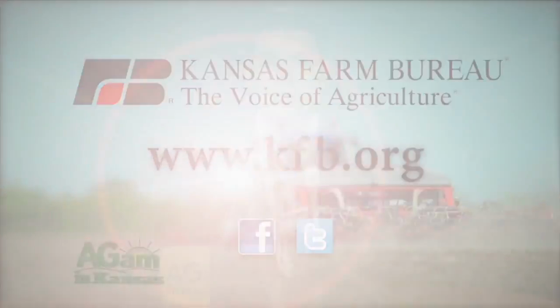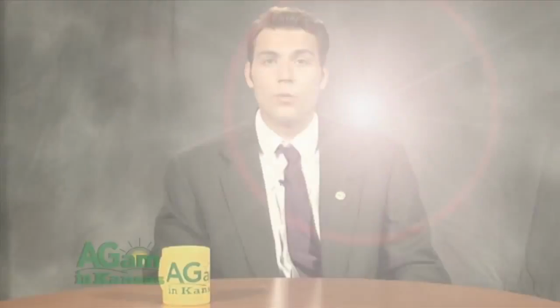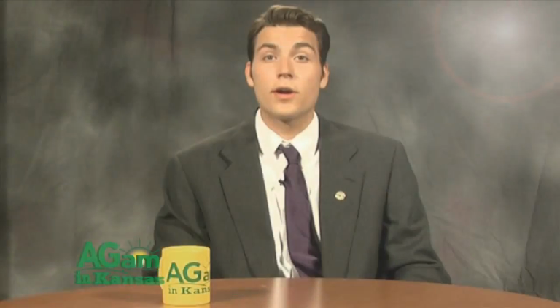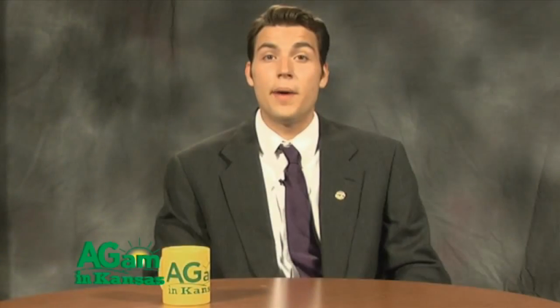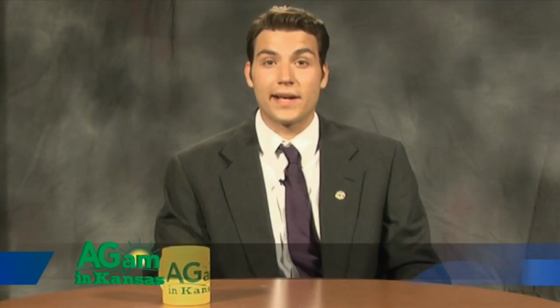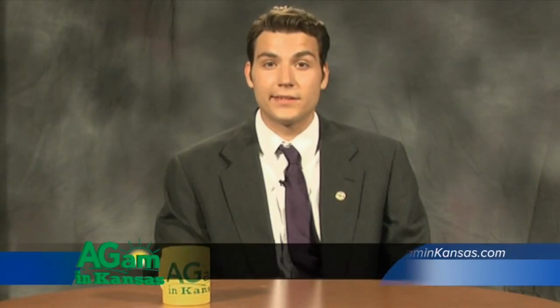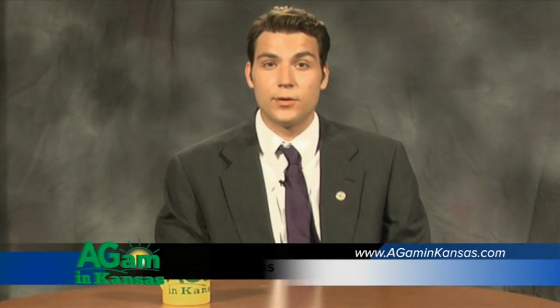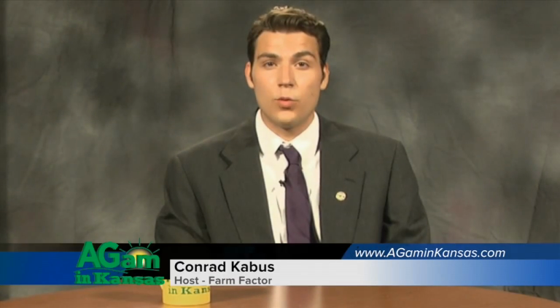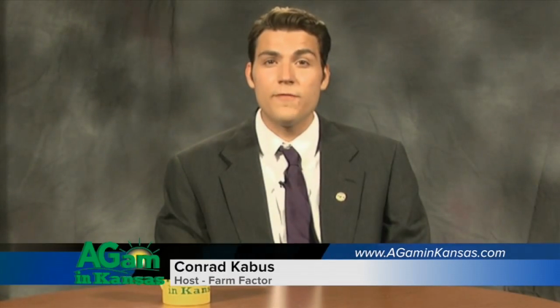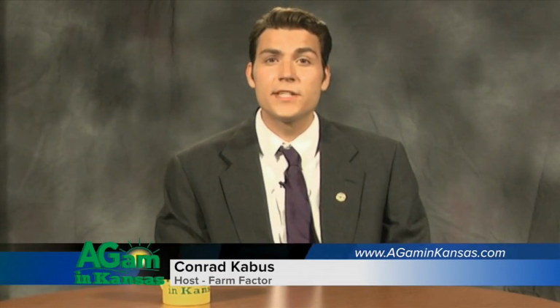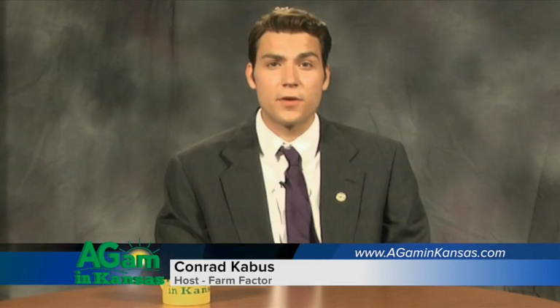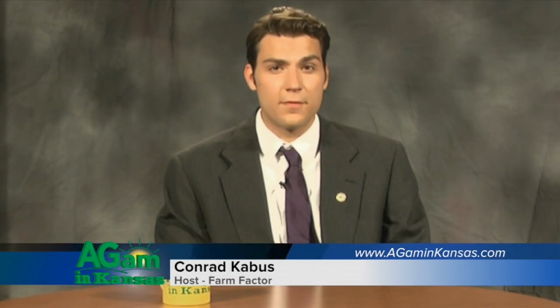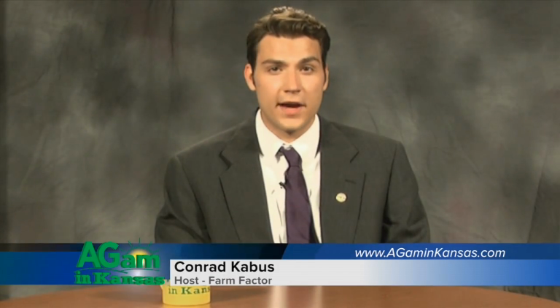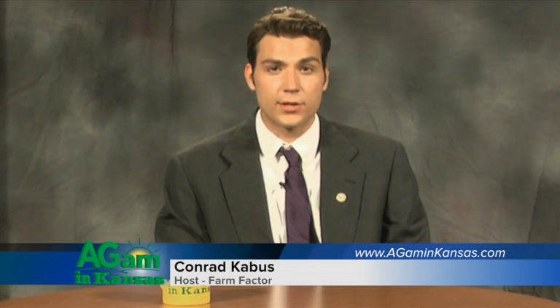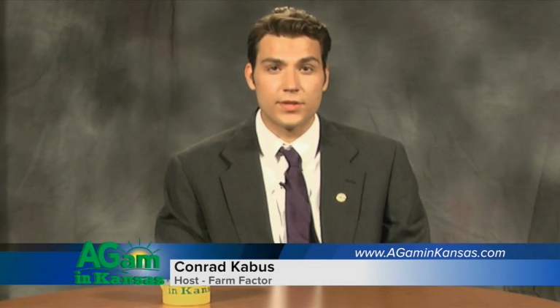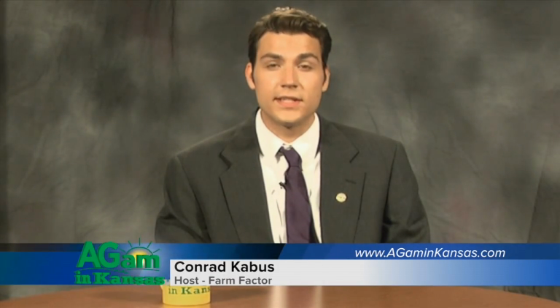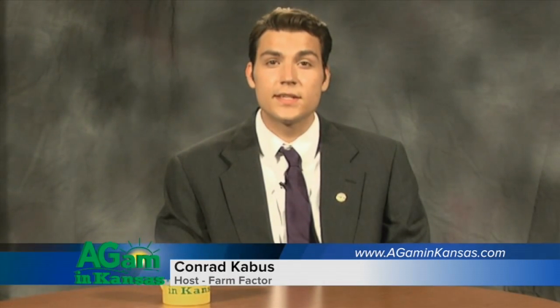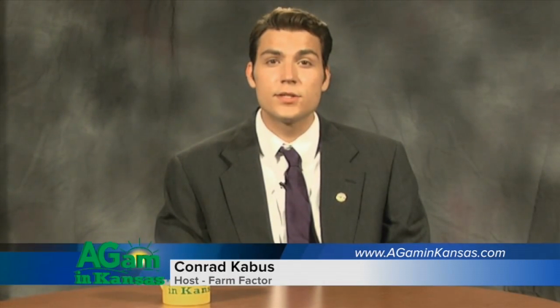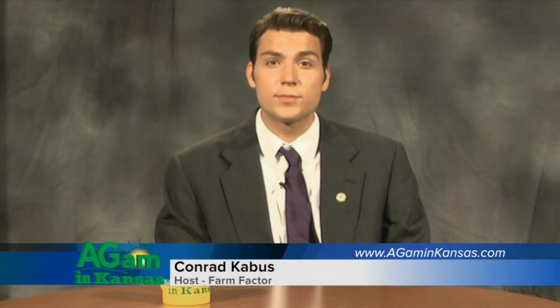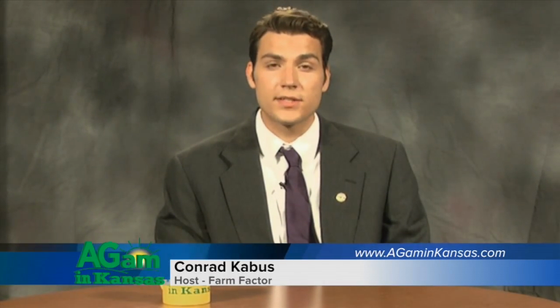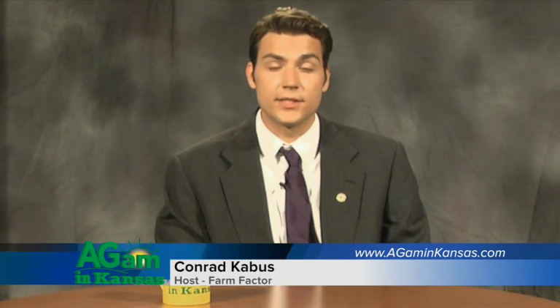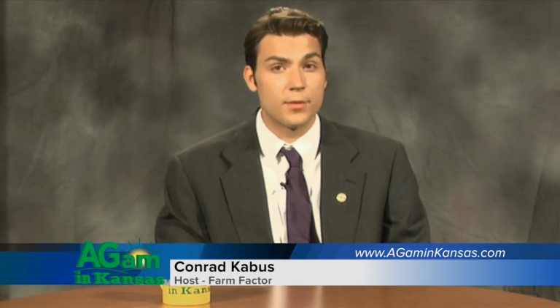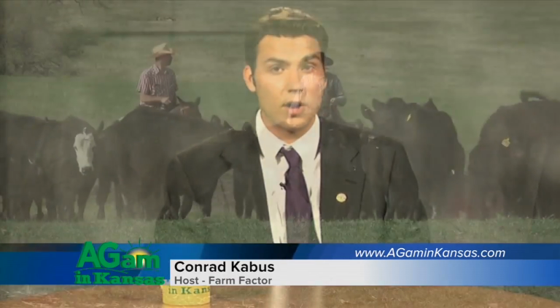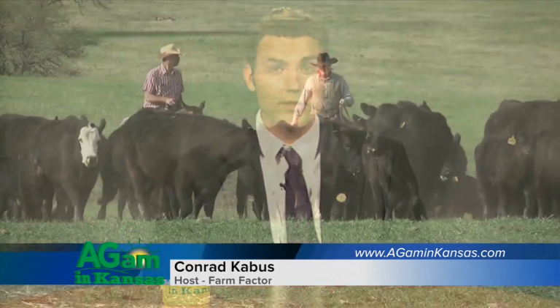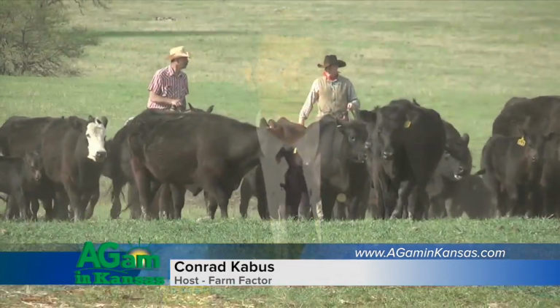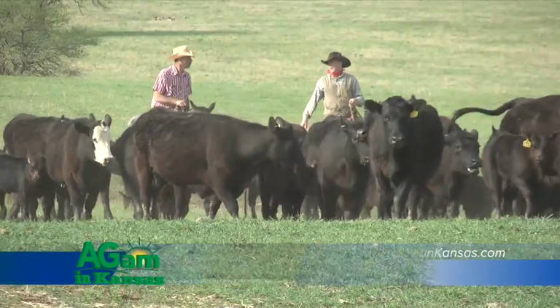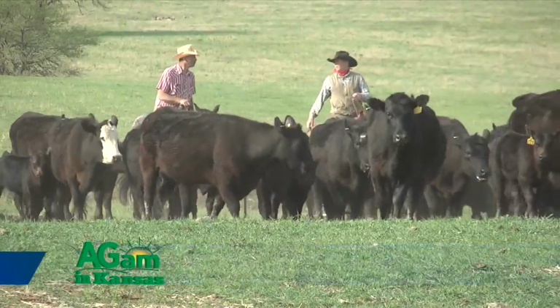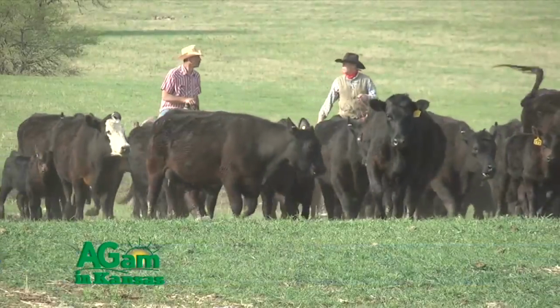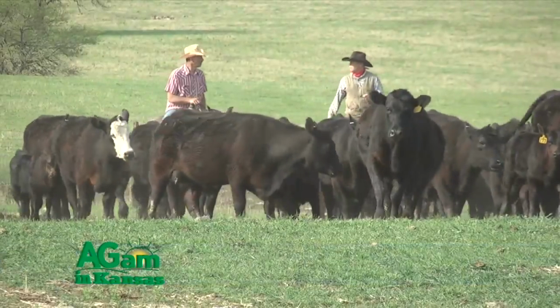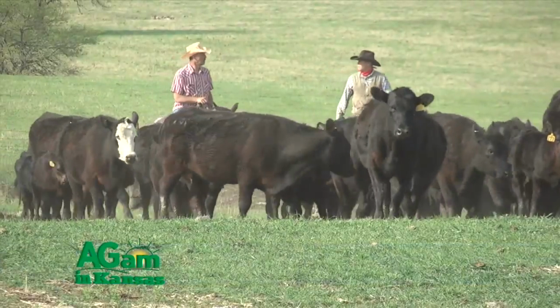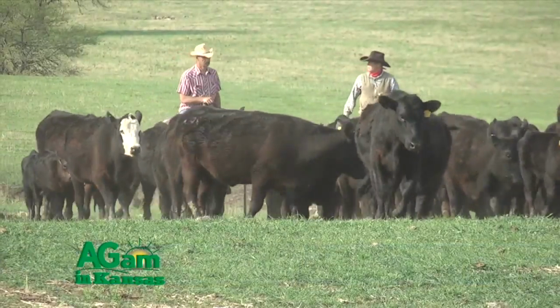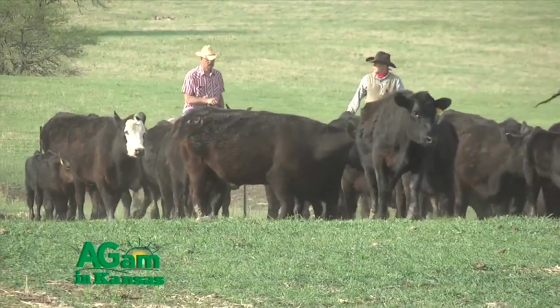Welcome back. We finished Farm Factor with an extension specialist from Garden City named Justin Wagner.